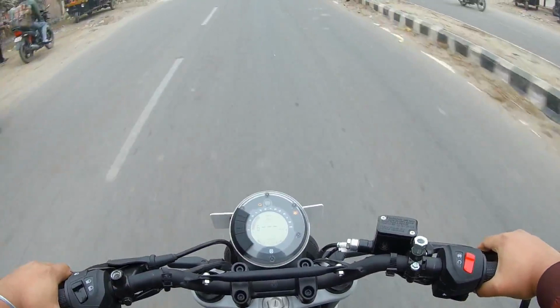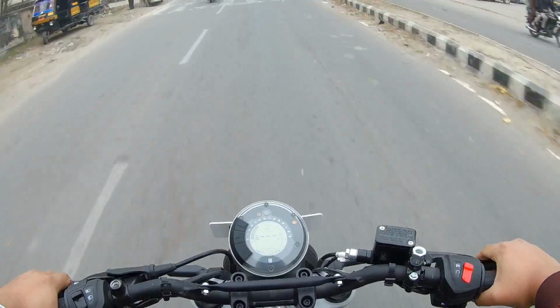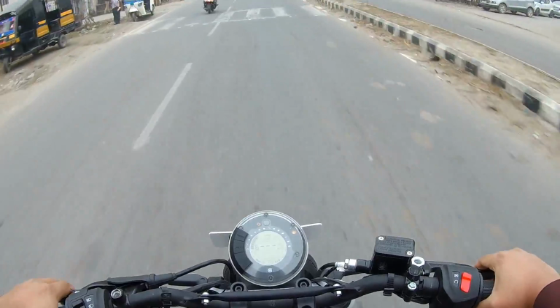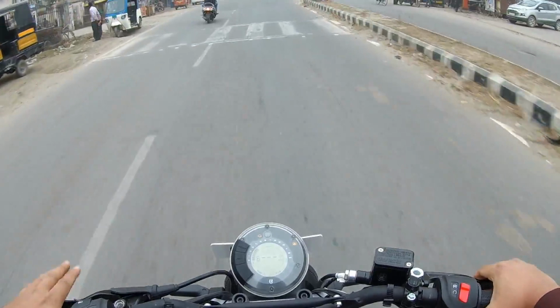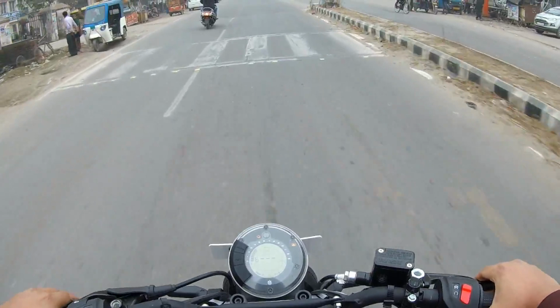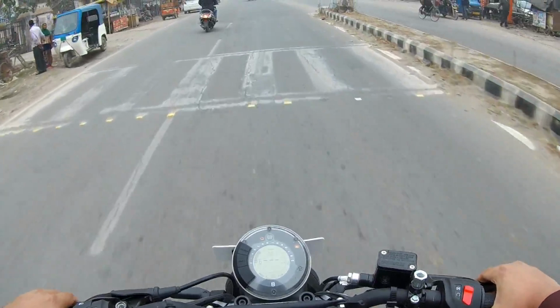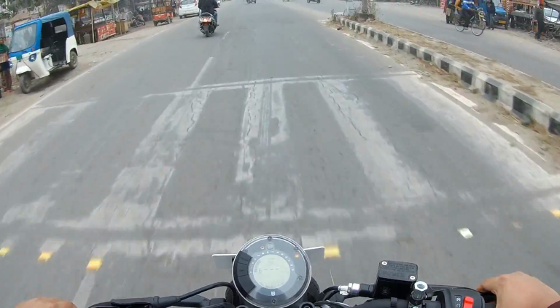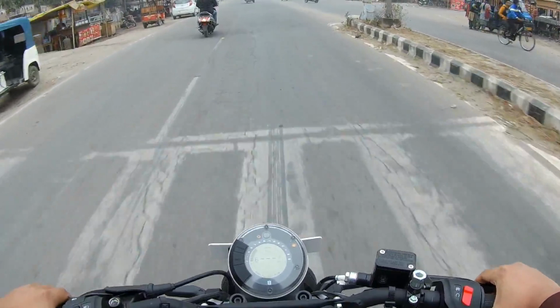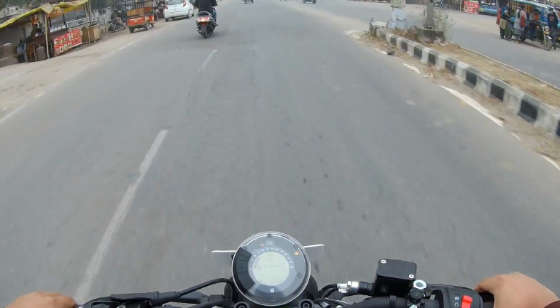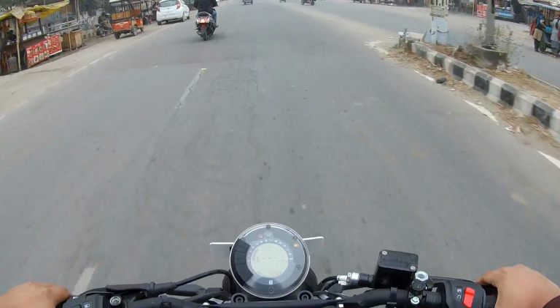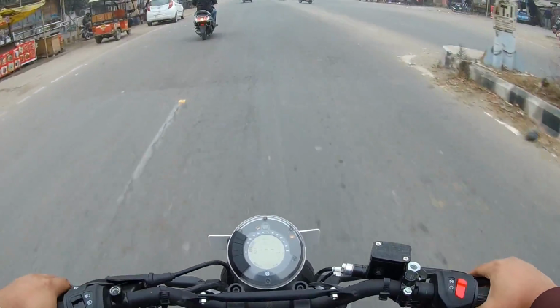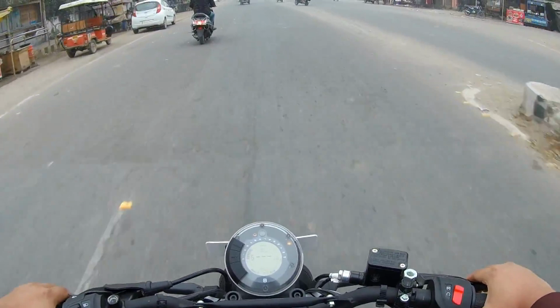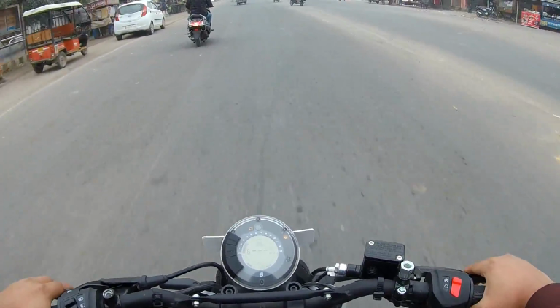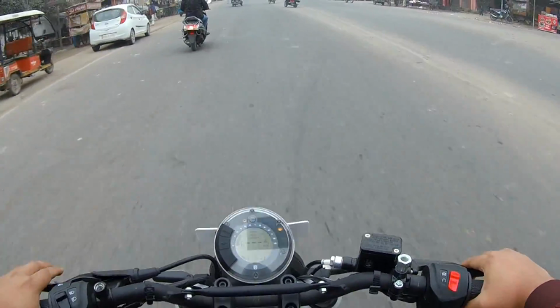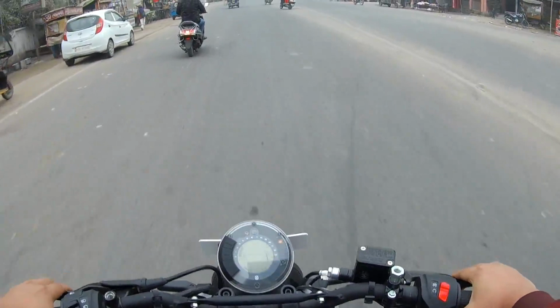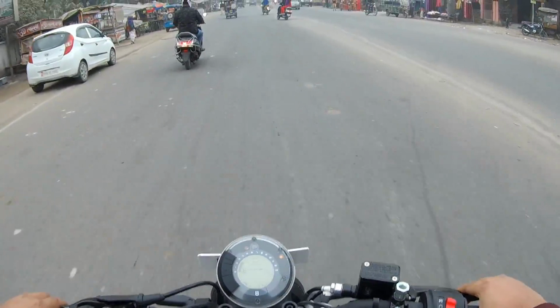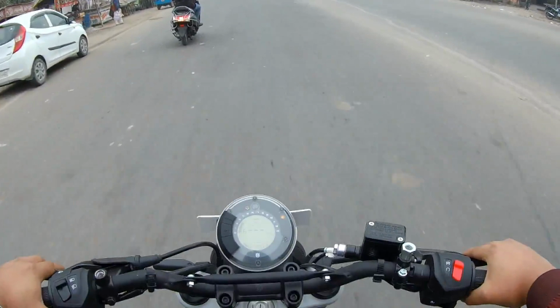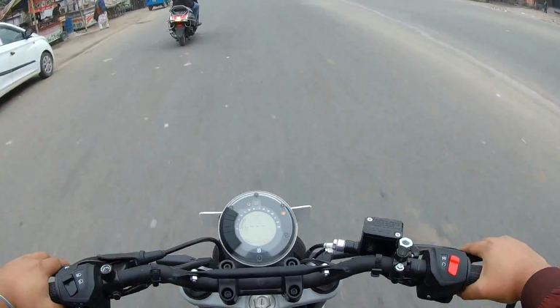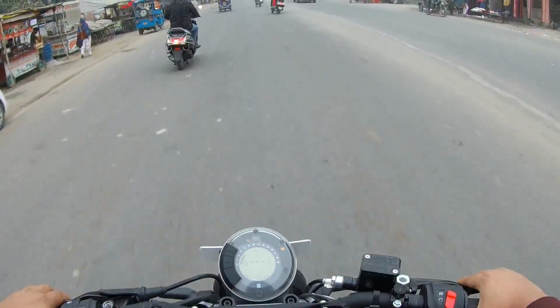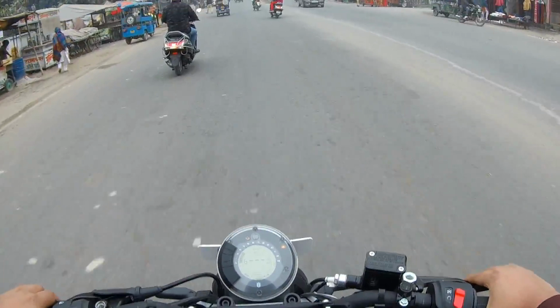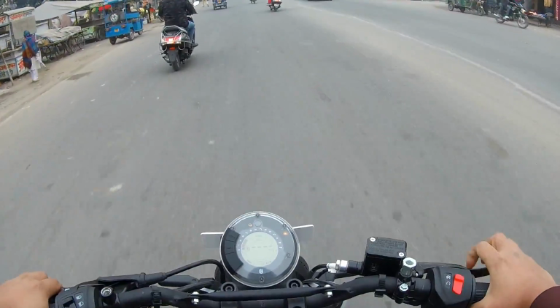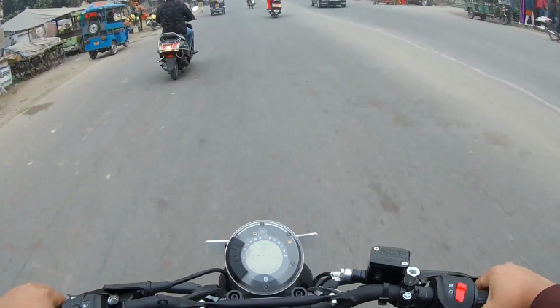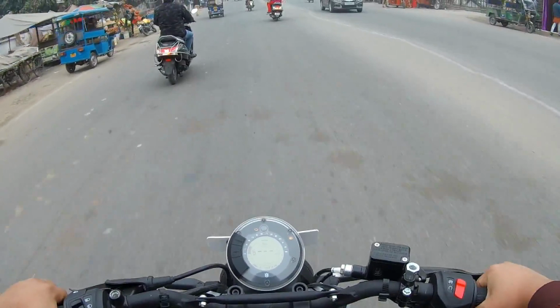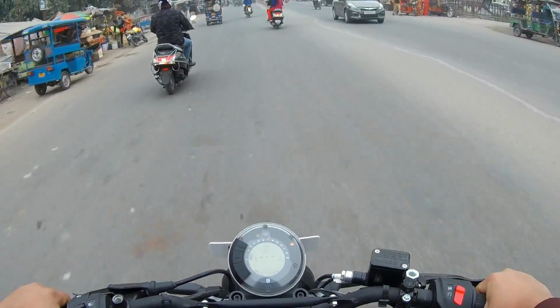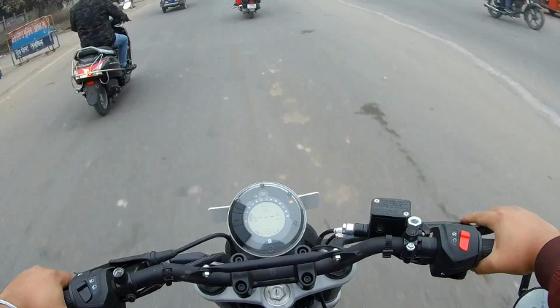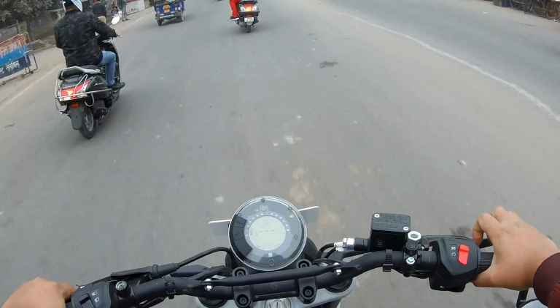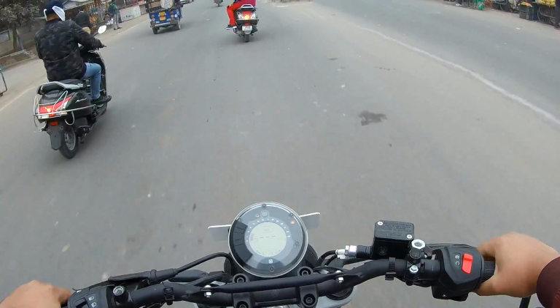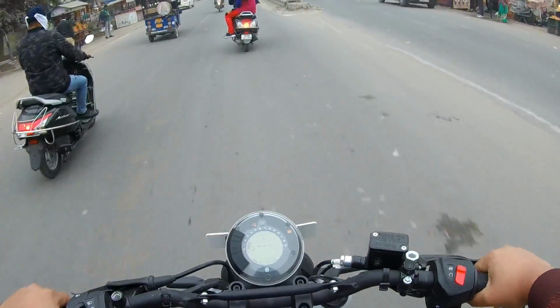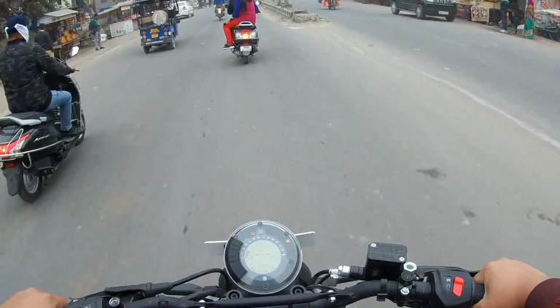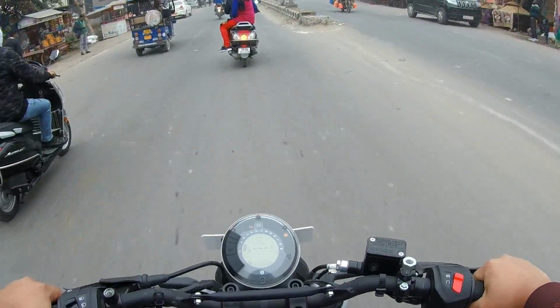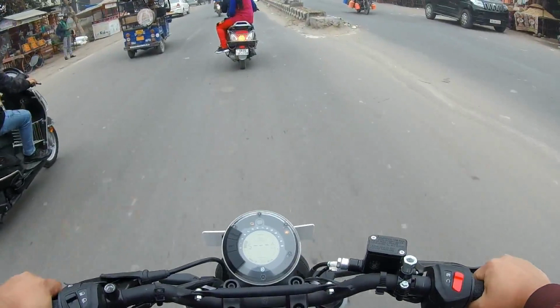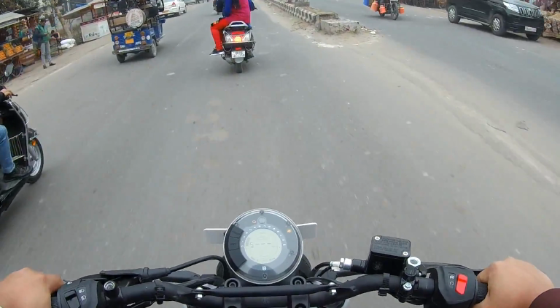The mileage of the bike is a little bit less — around 32 to 35 km per litre.